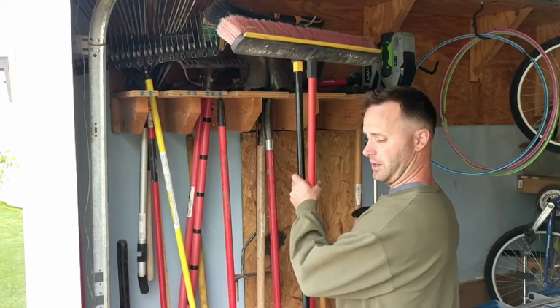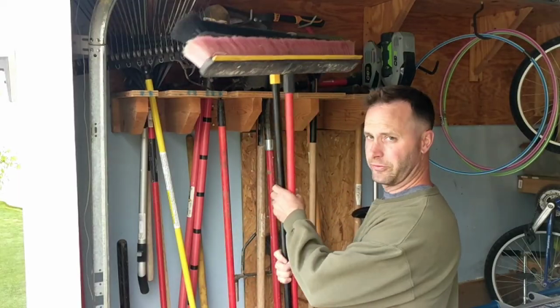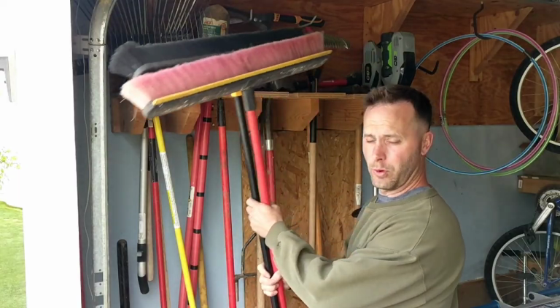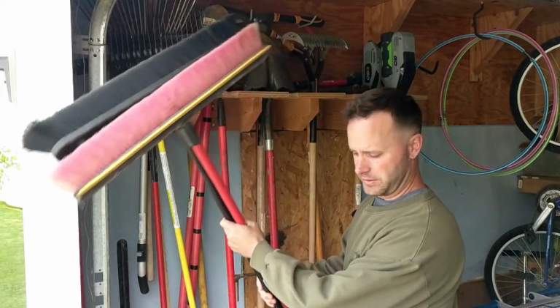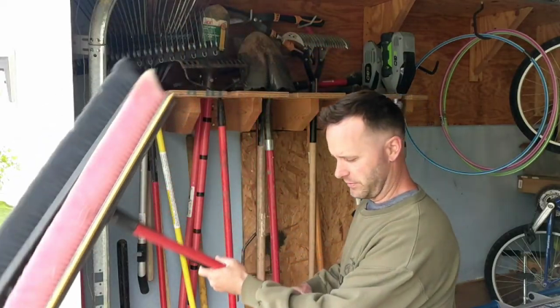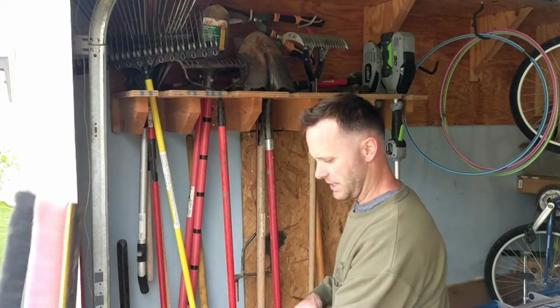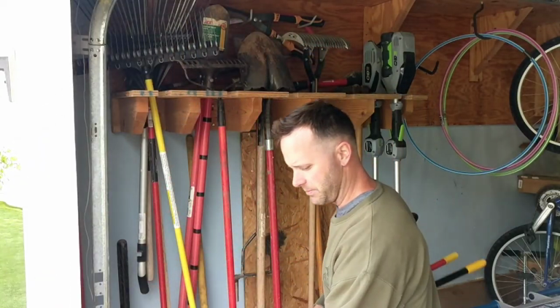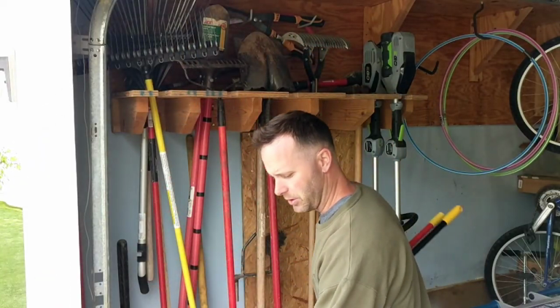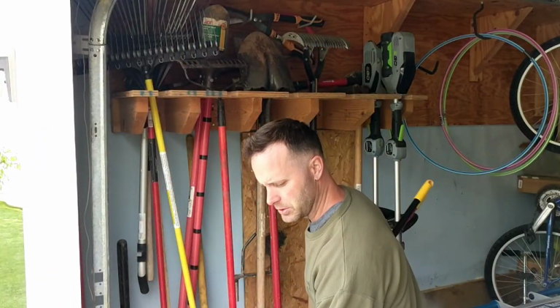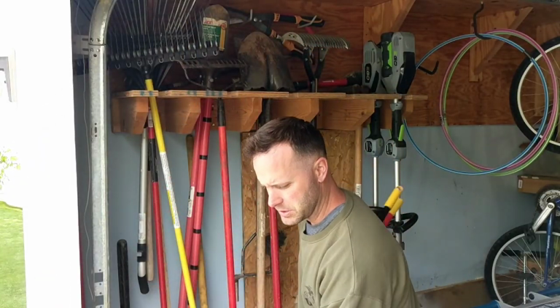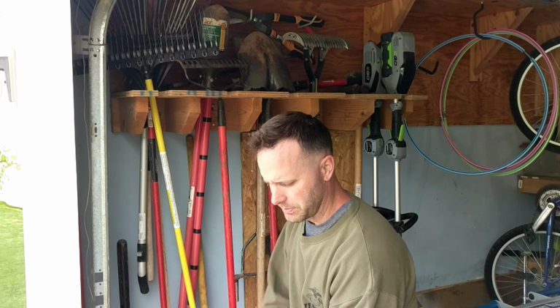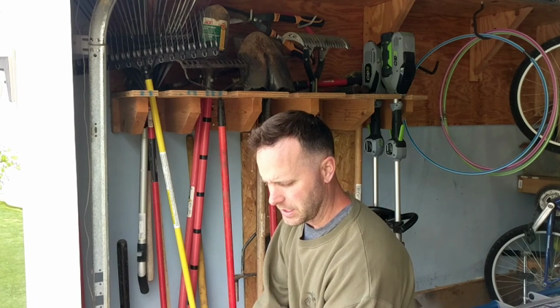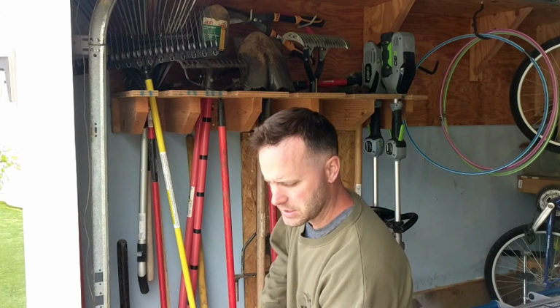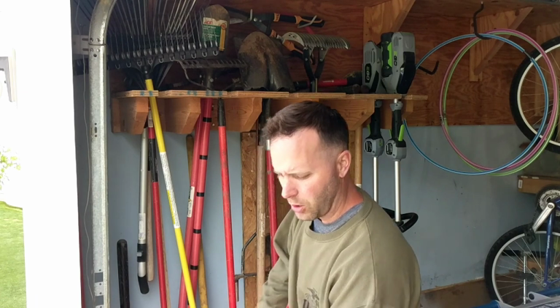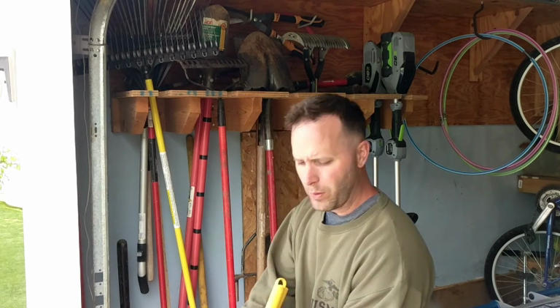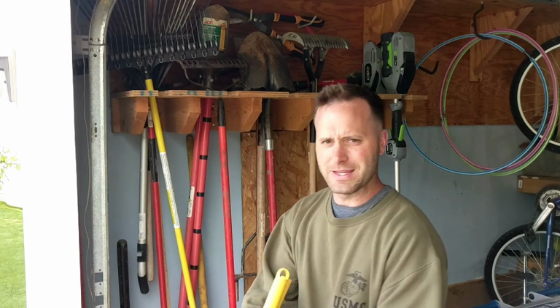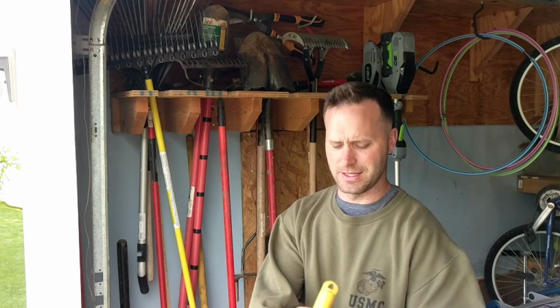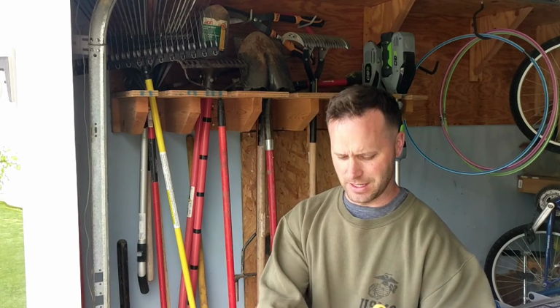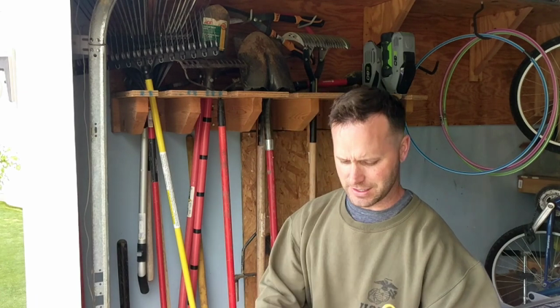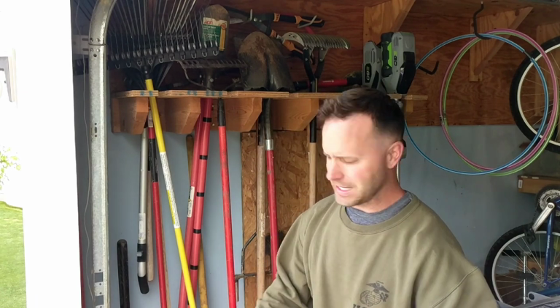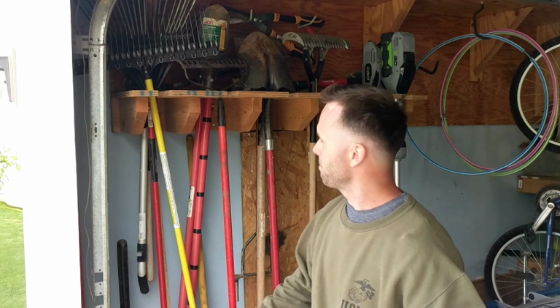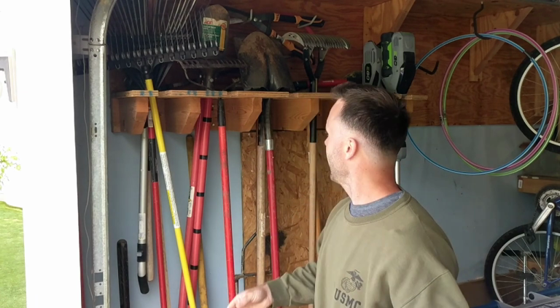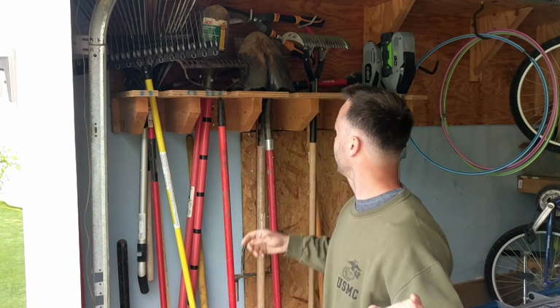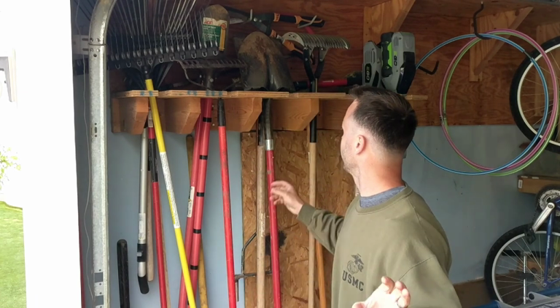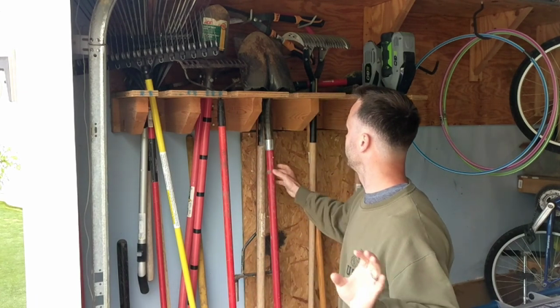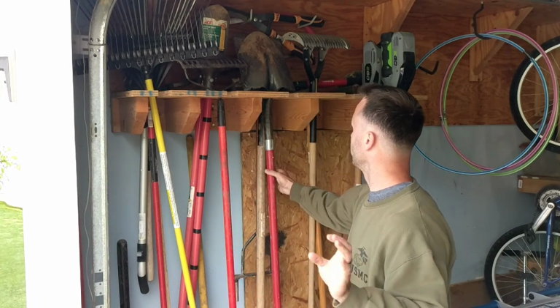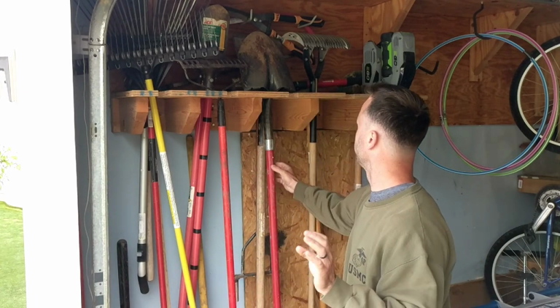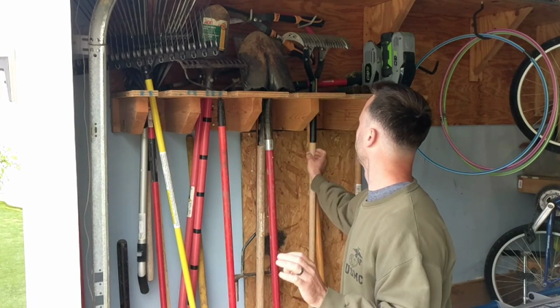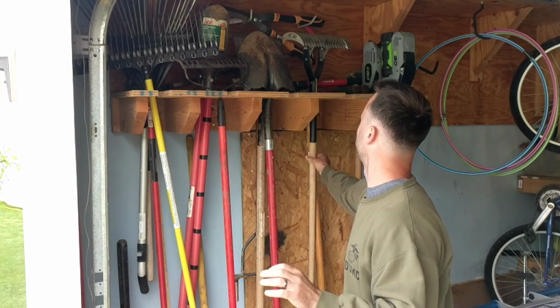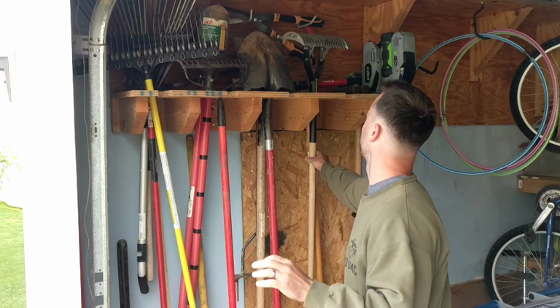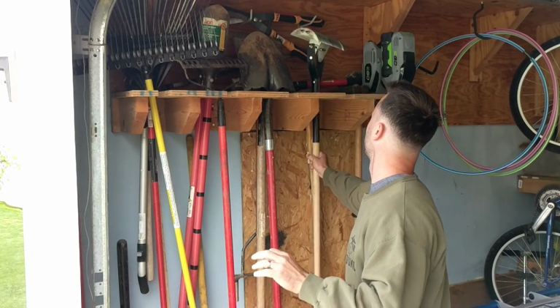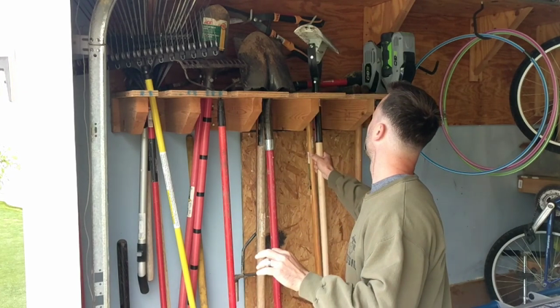Of course every time you go to do something, it's always in the deep back of the storage room.